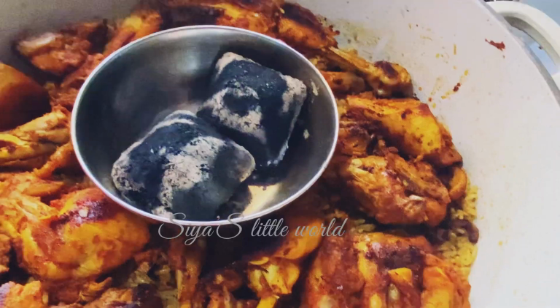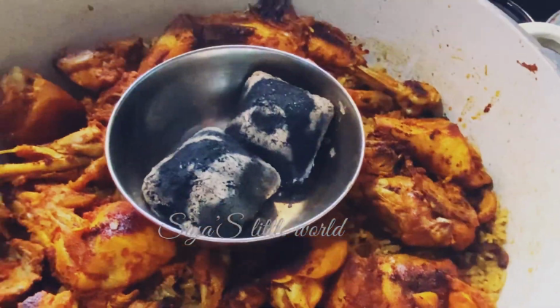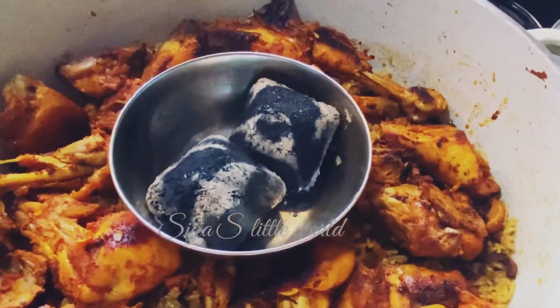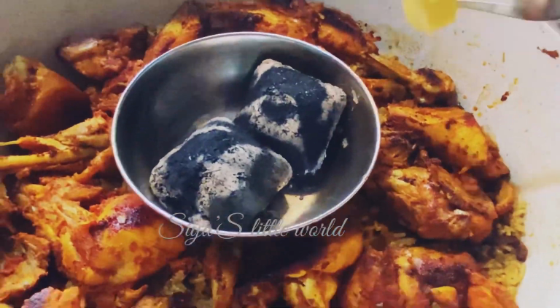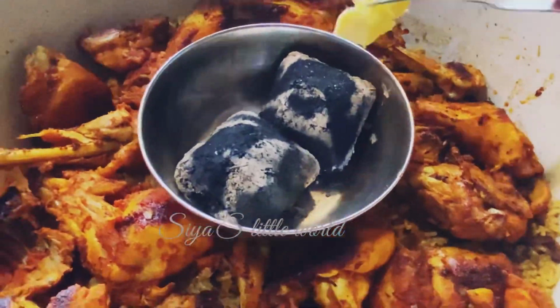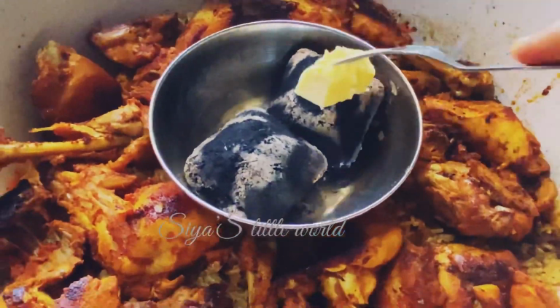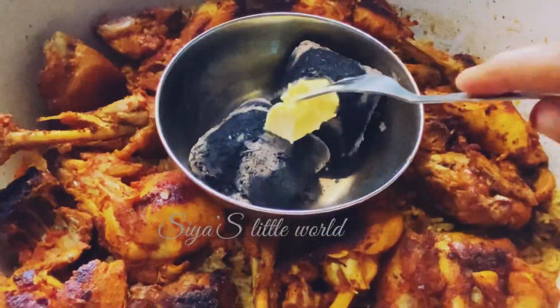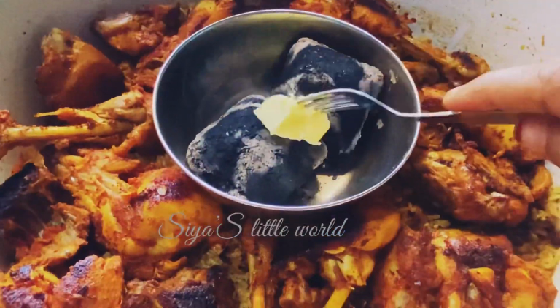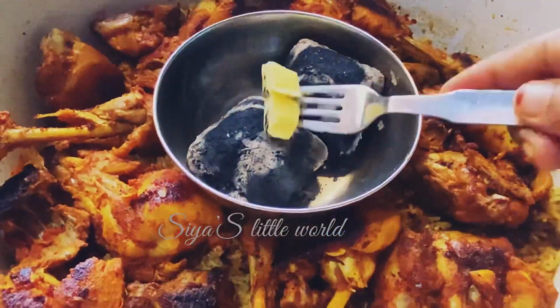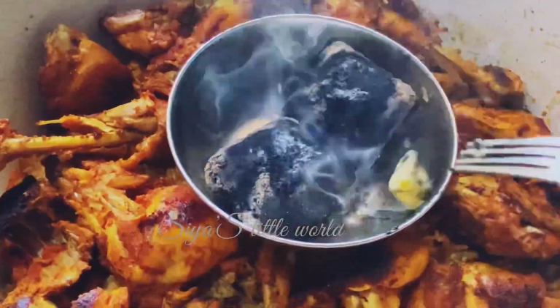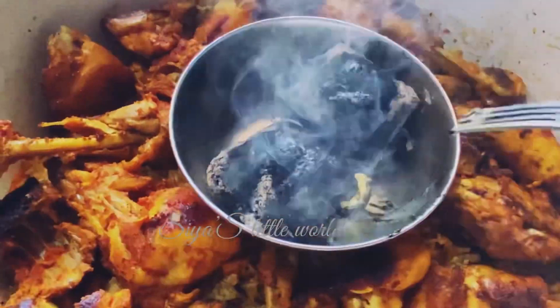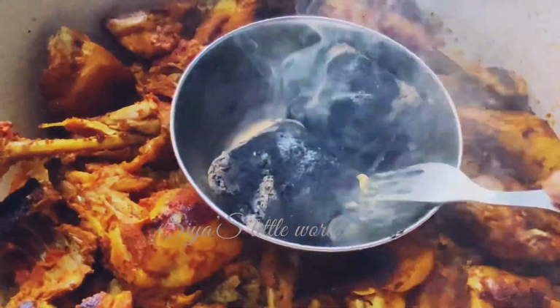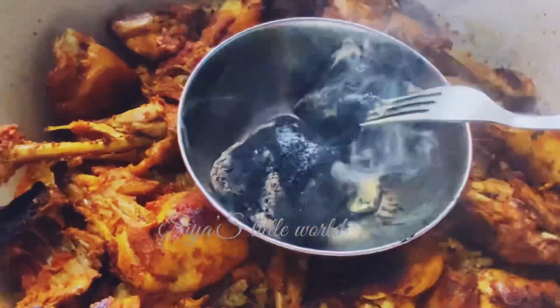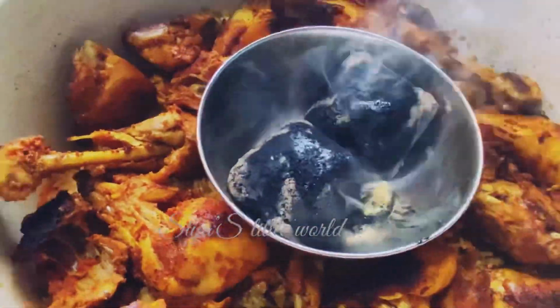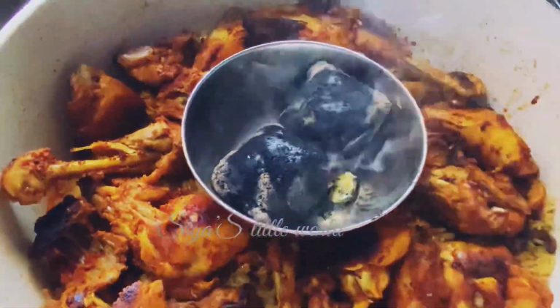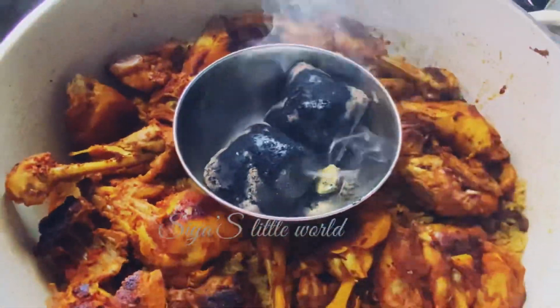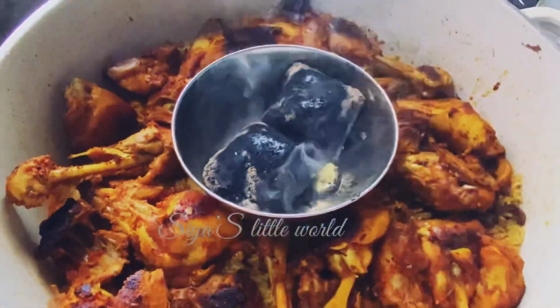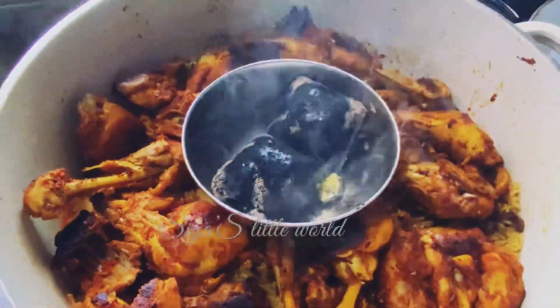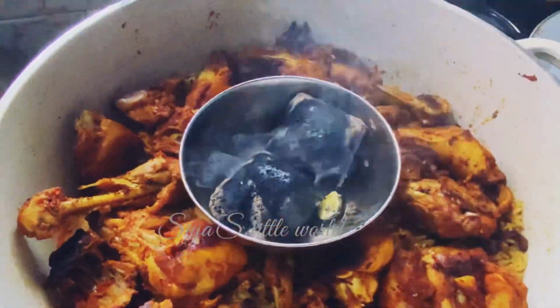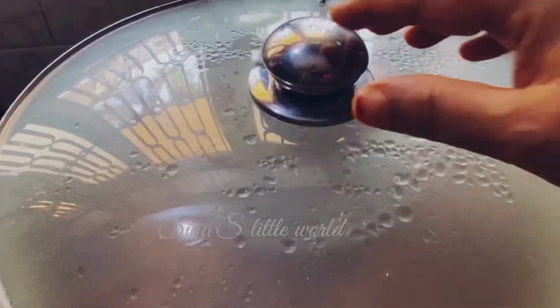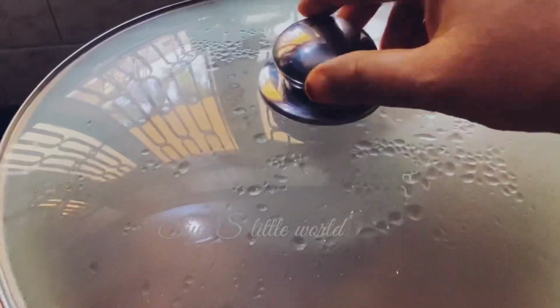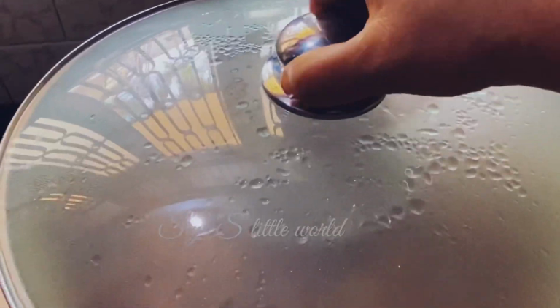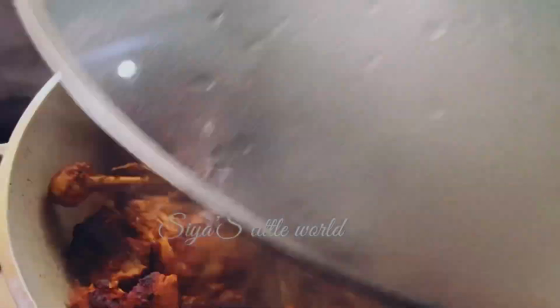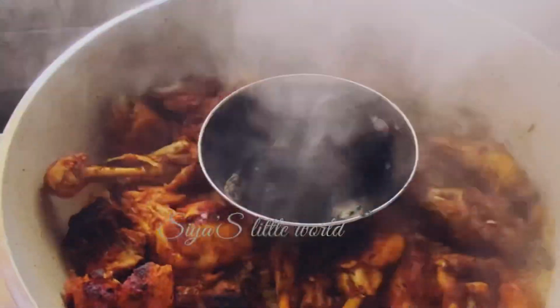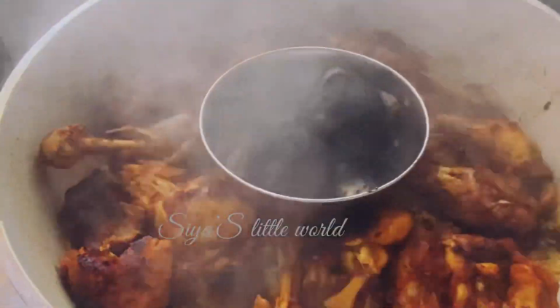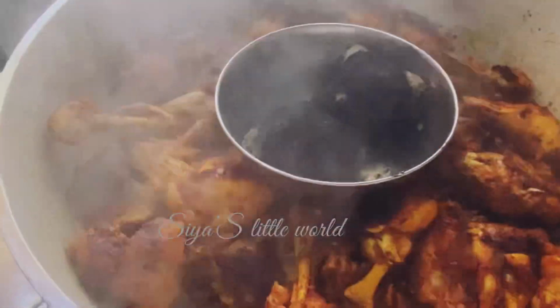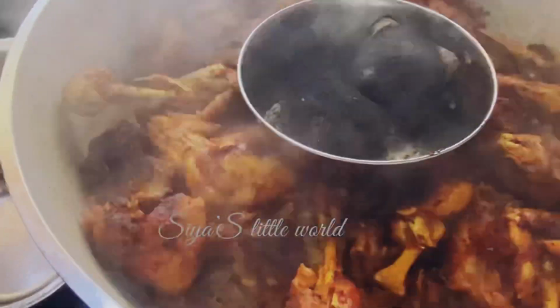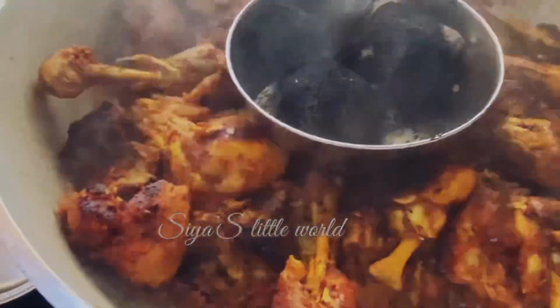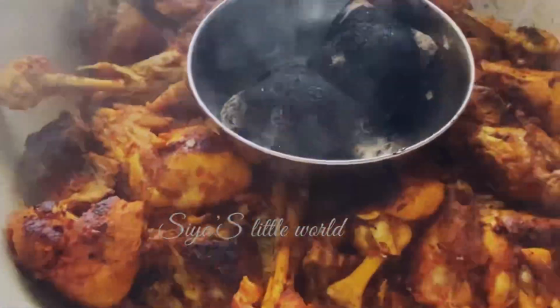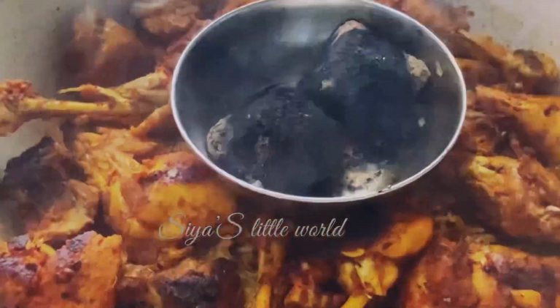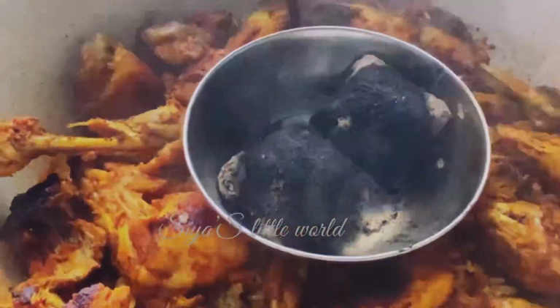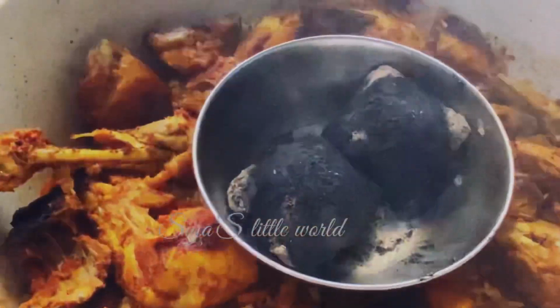Hi friends! Here we have a homemade chicken kabsa.